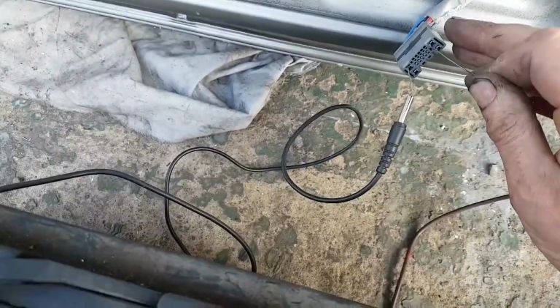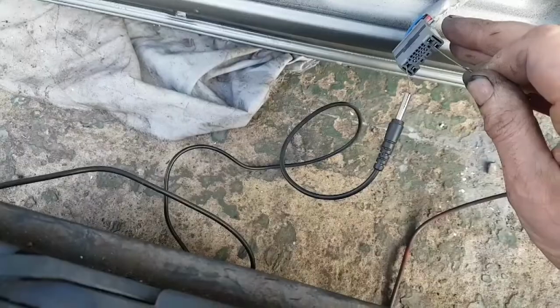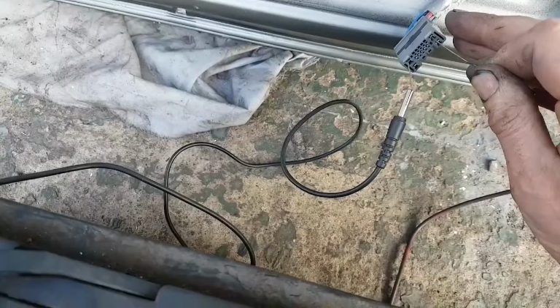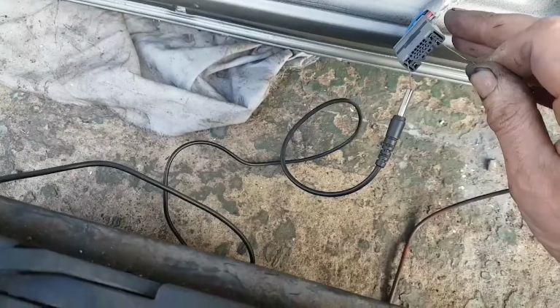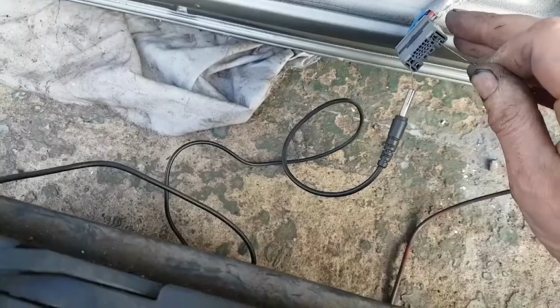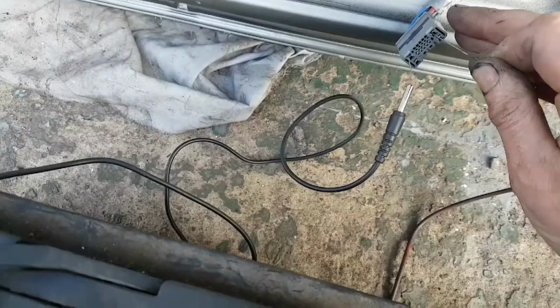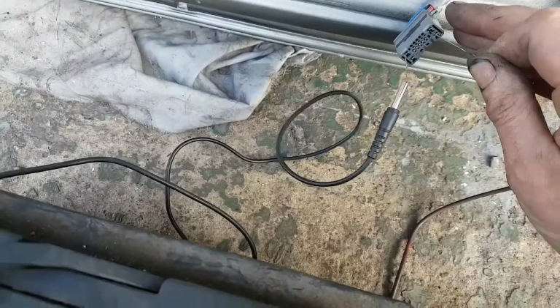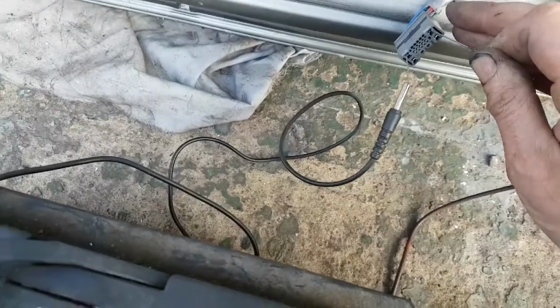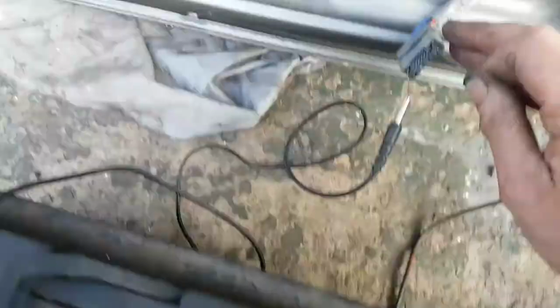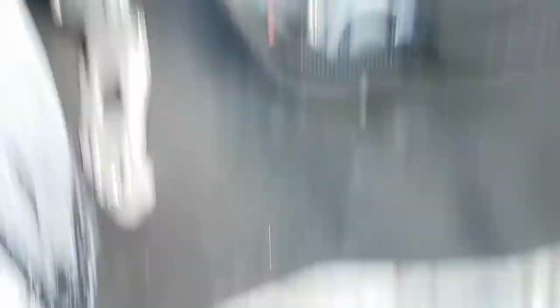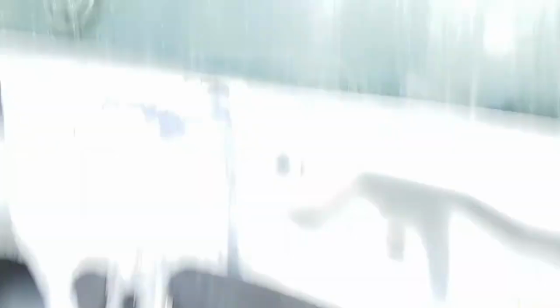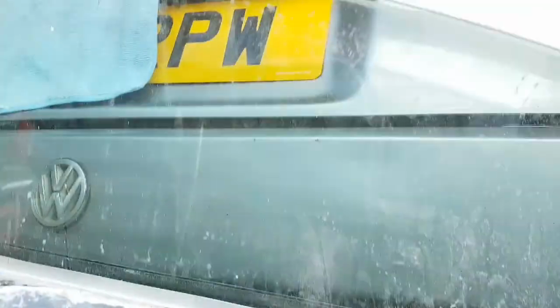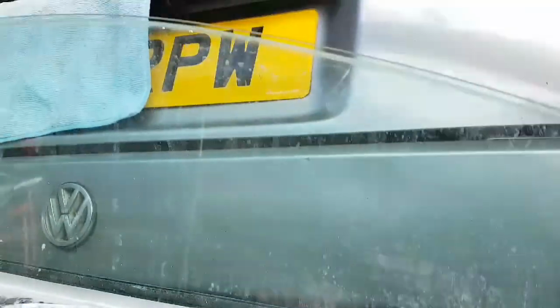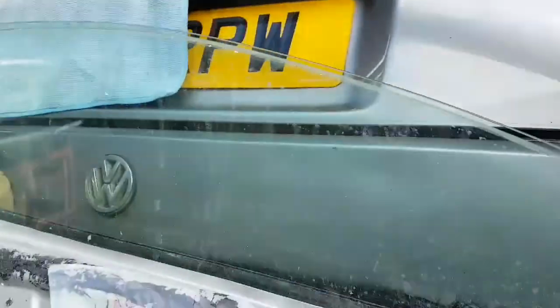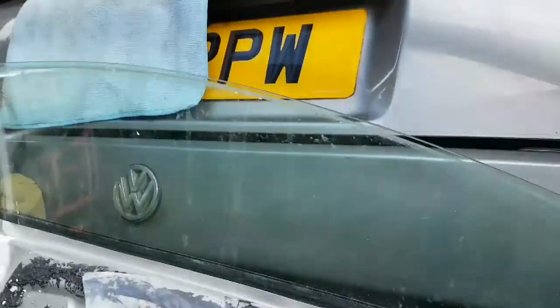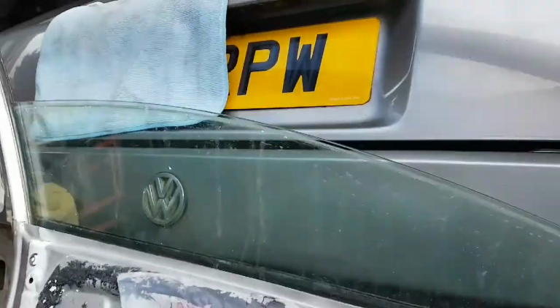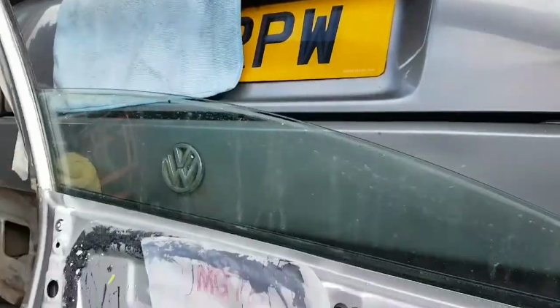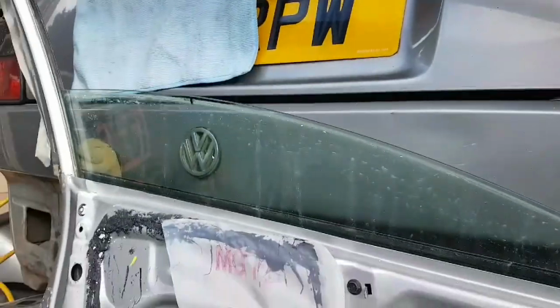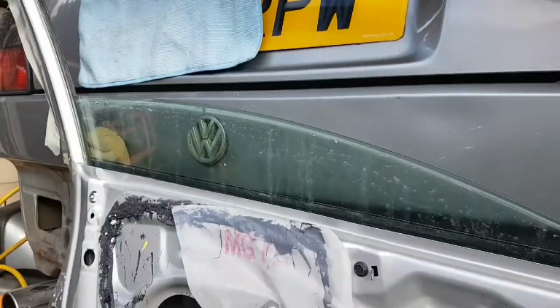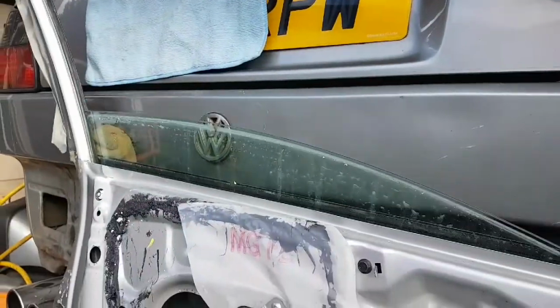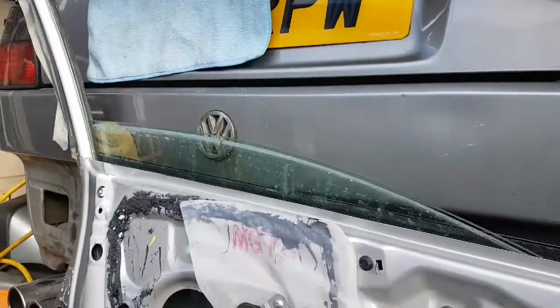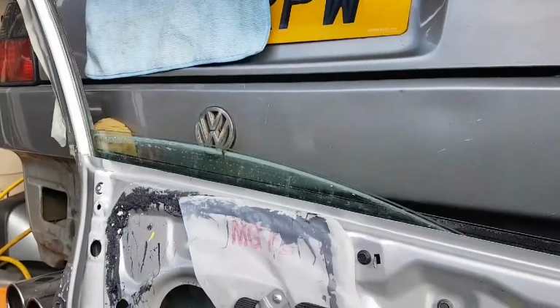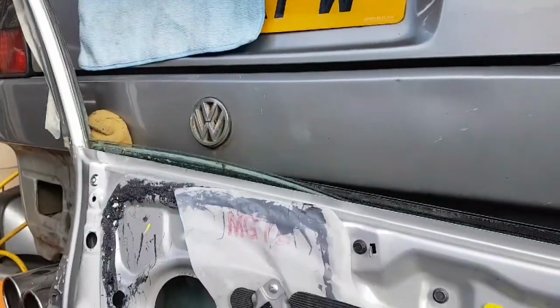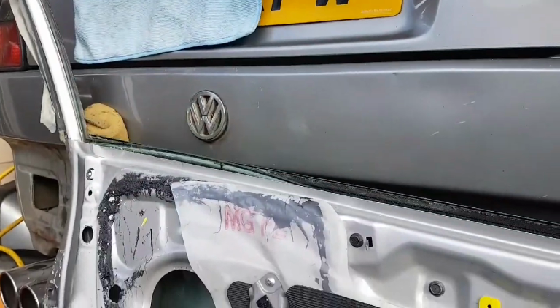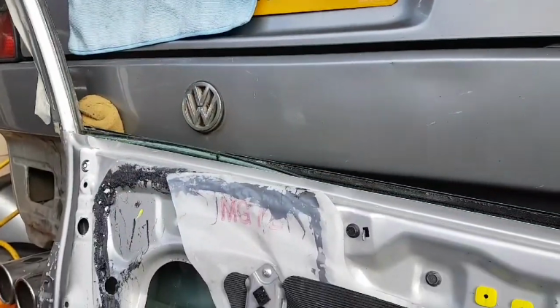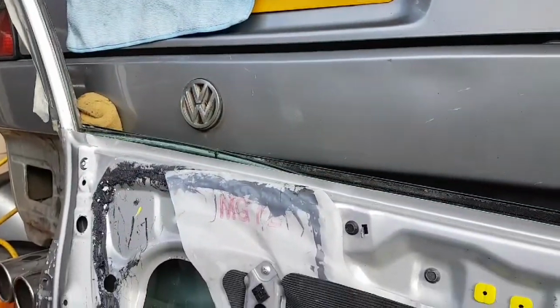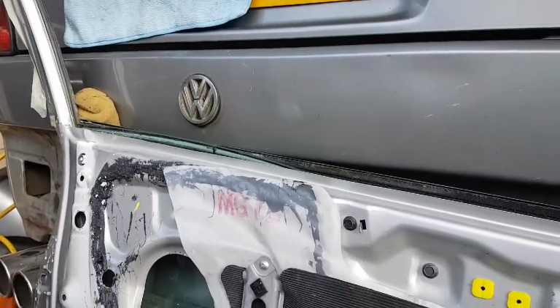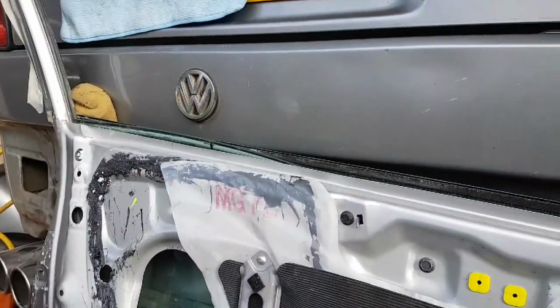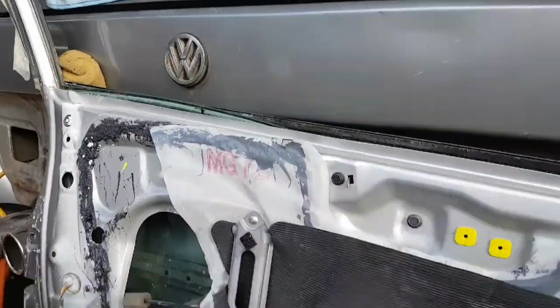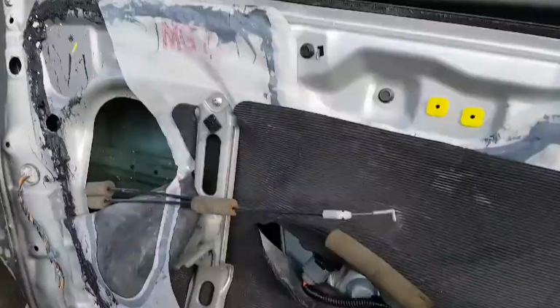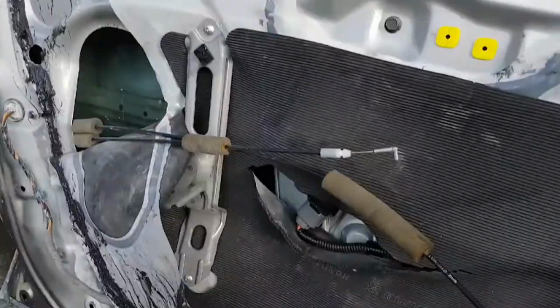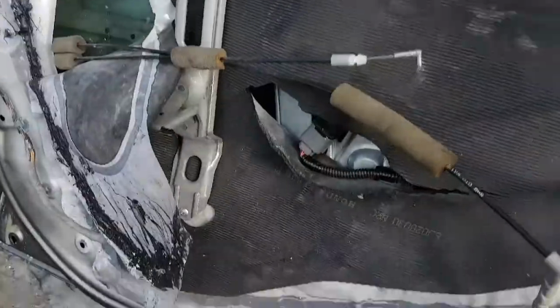Apply power. There we go — the window's gone down.